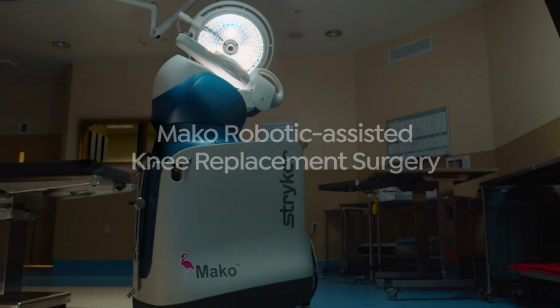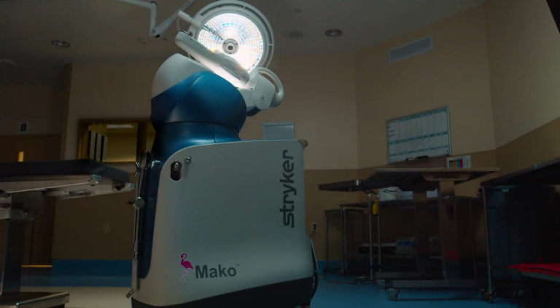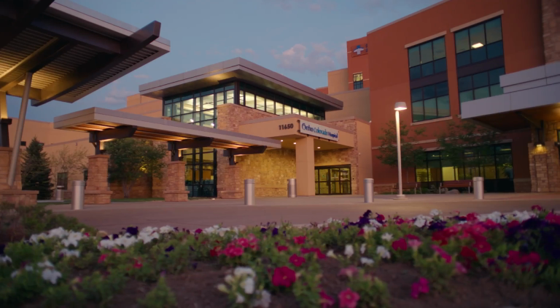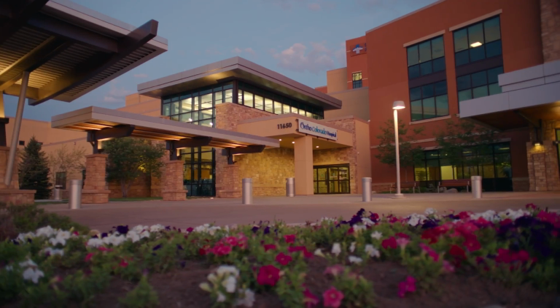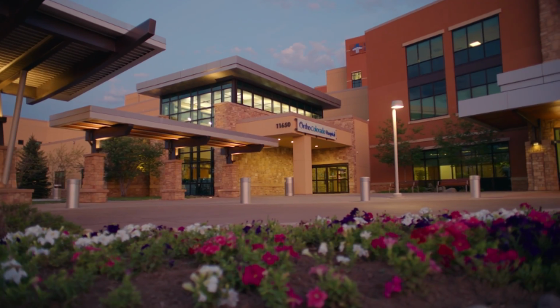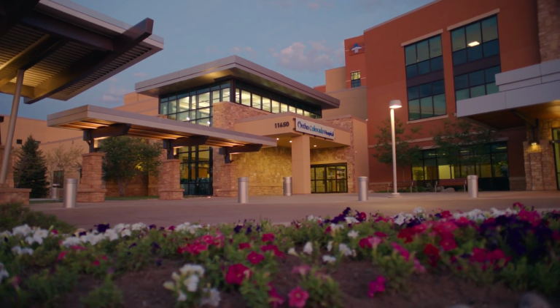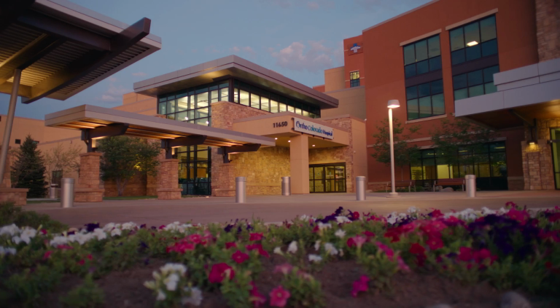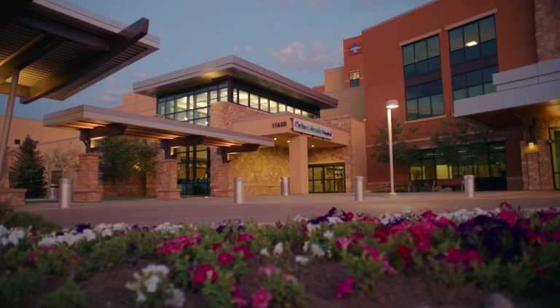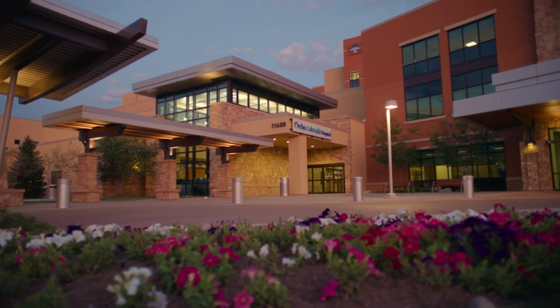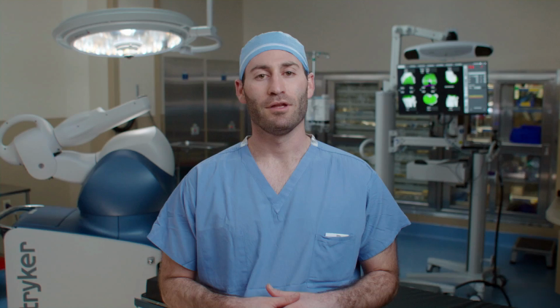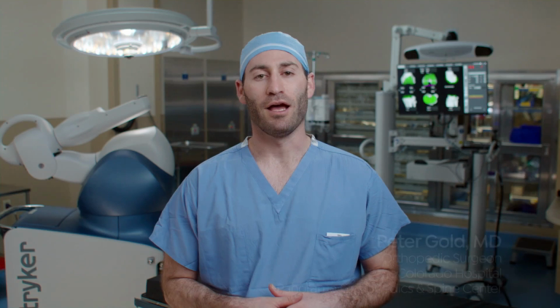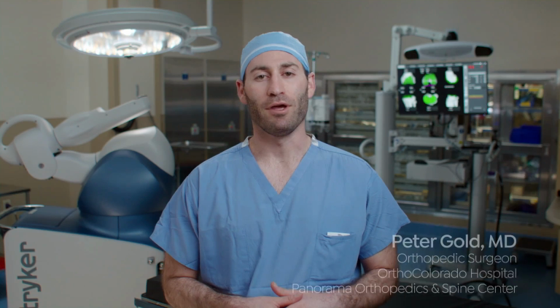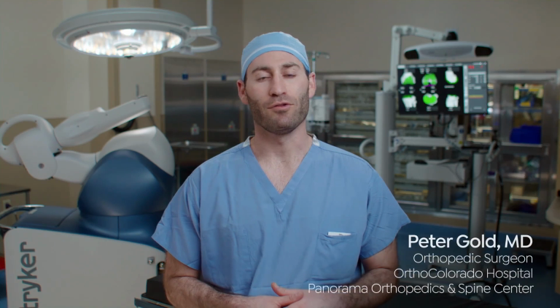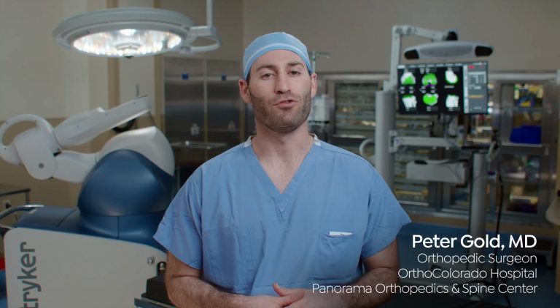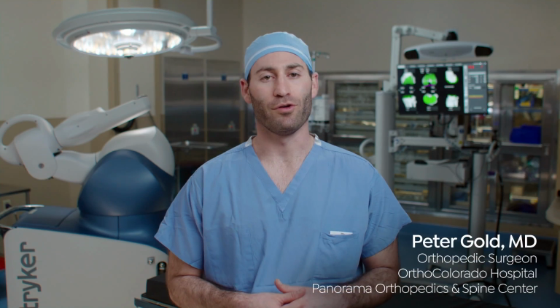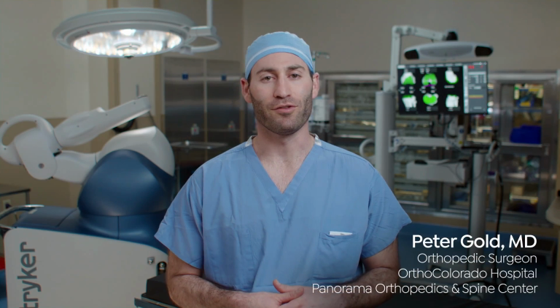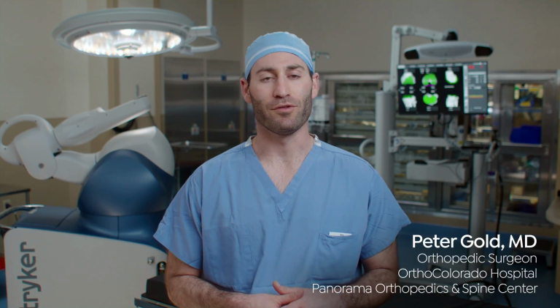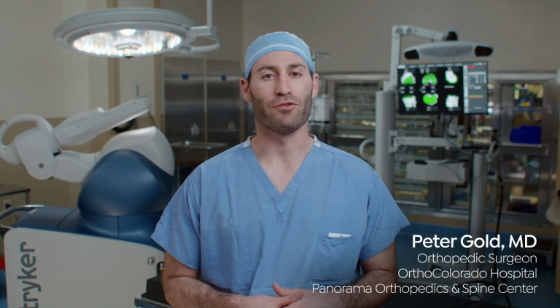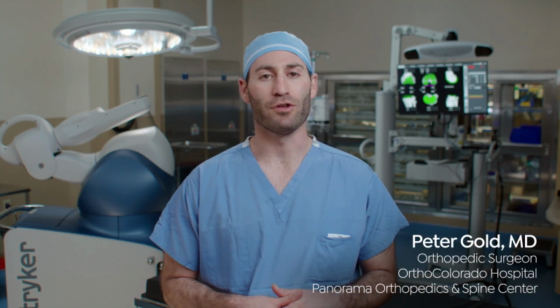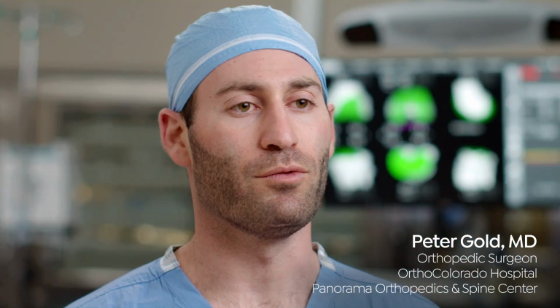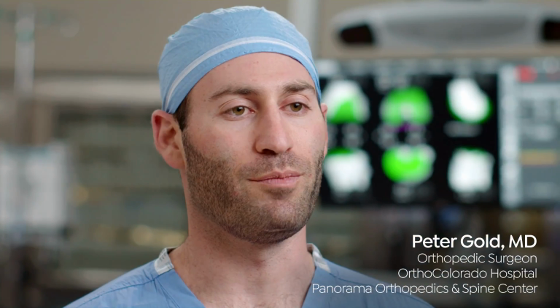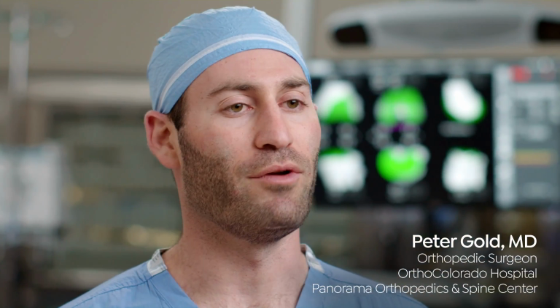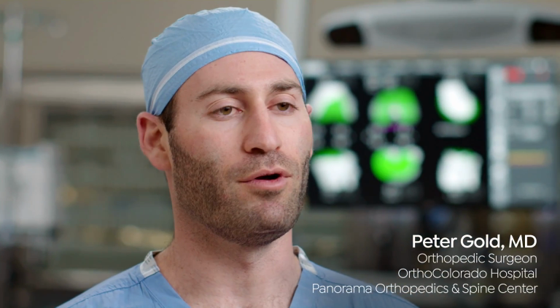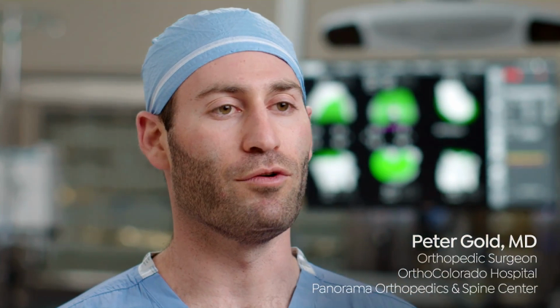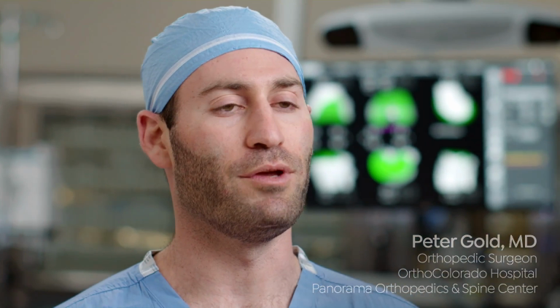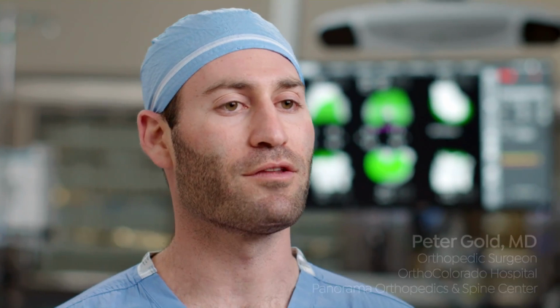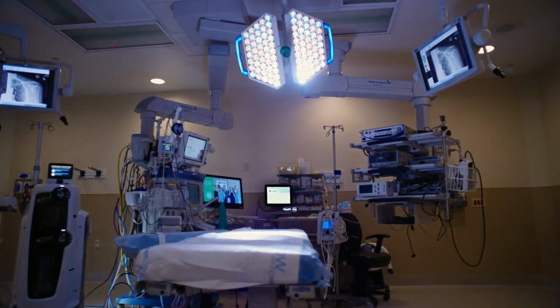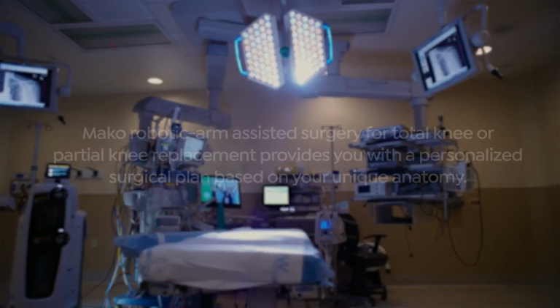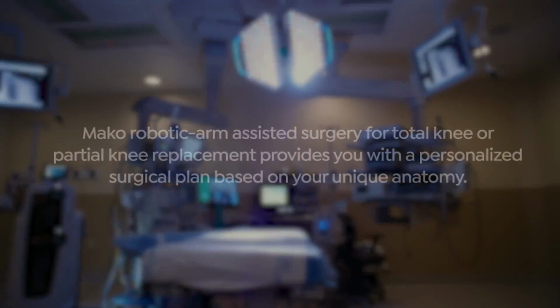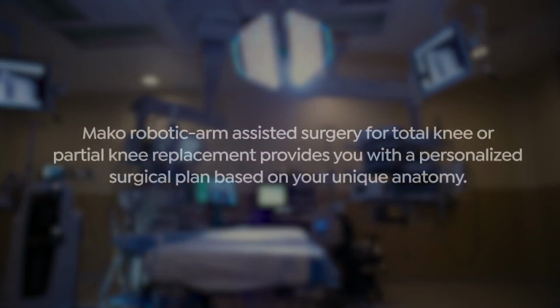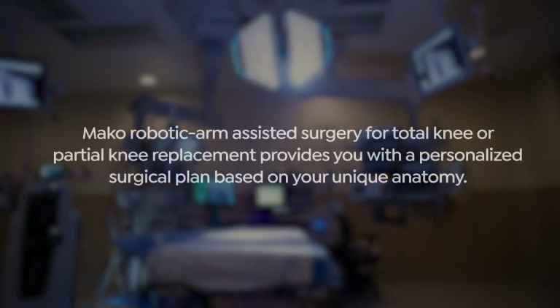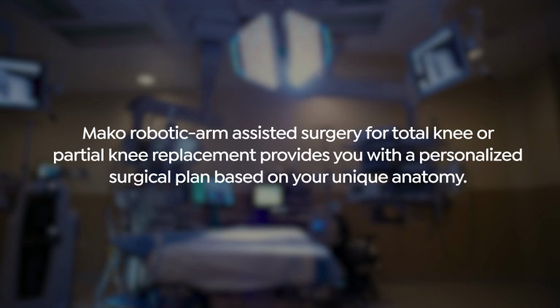My name is Dr. Peter Gold. I'm a total joint replacement surgeon with Panorama Orthopedics at OrthoColorado Hospital.